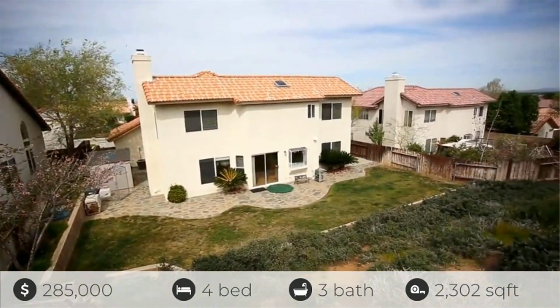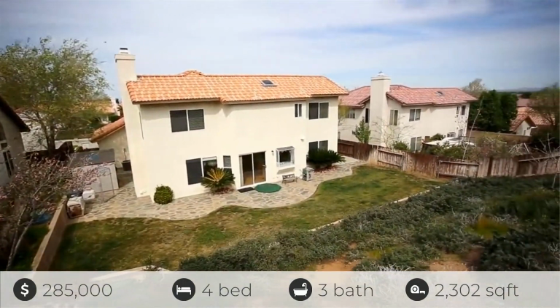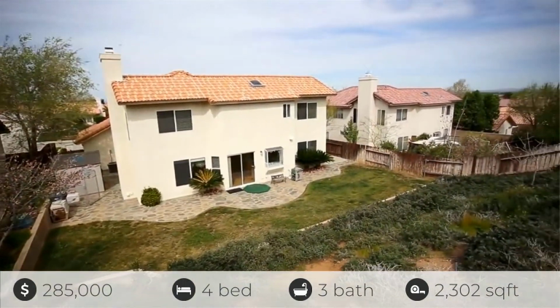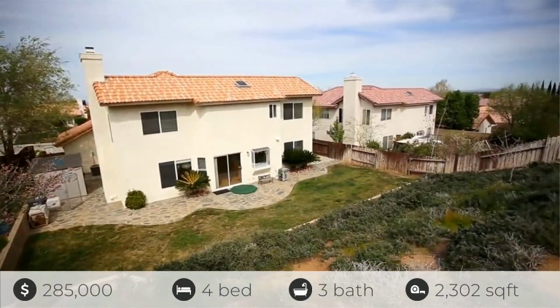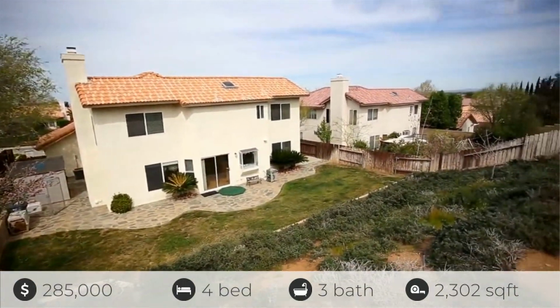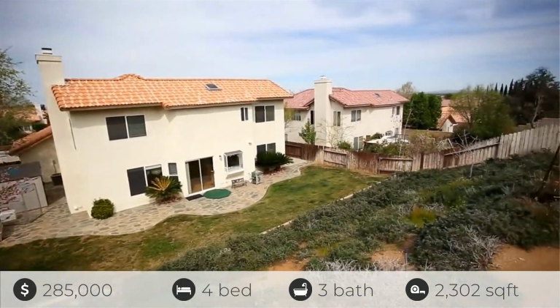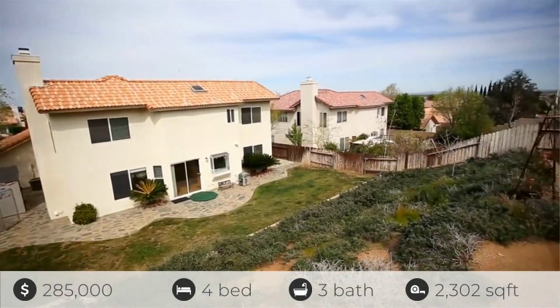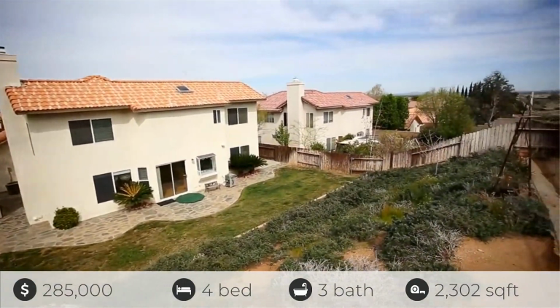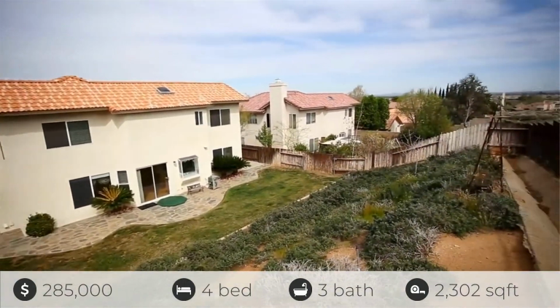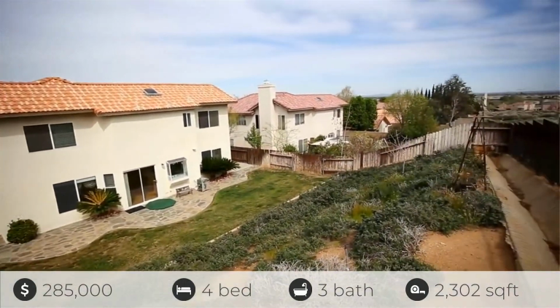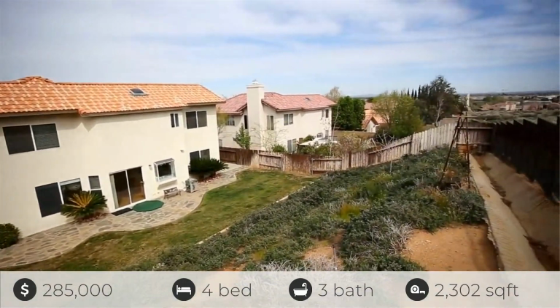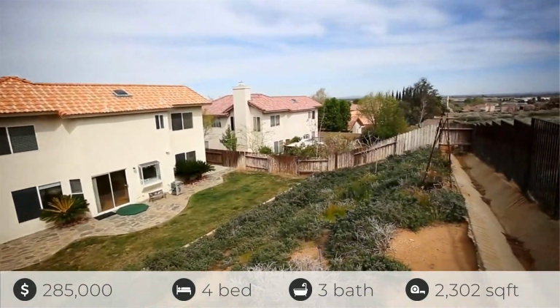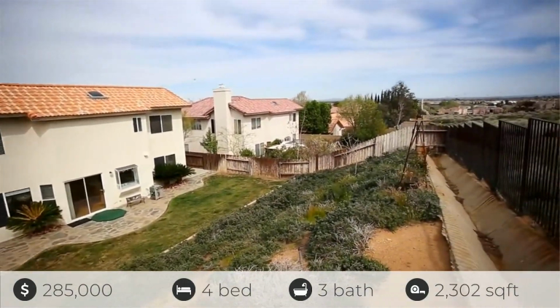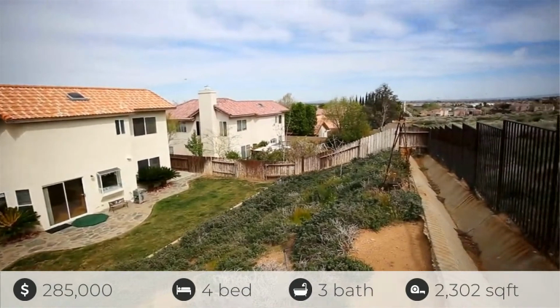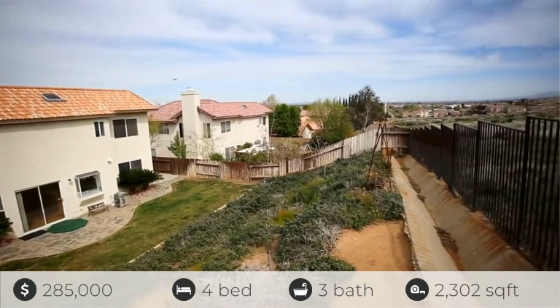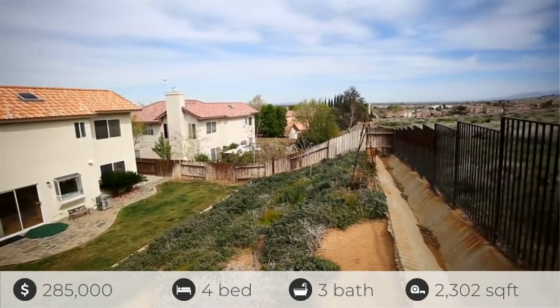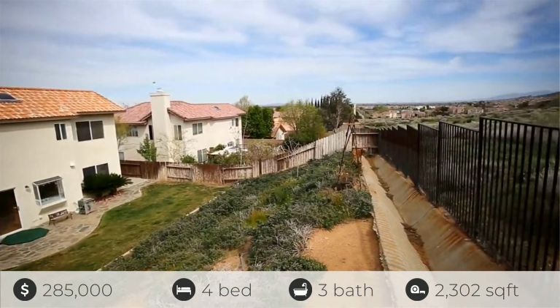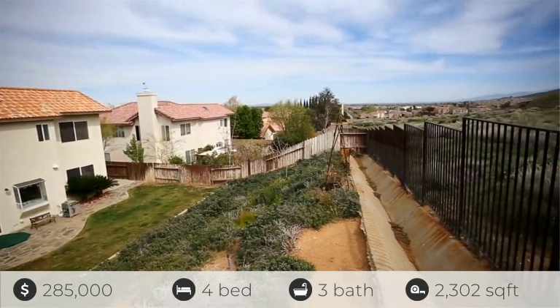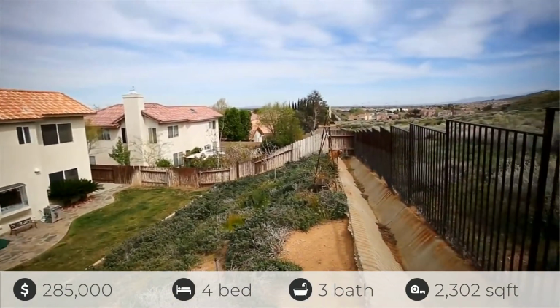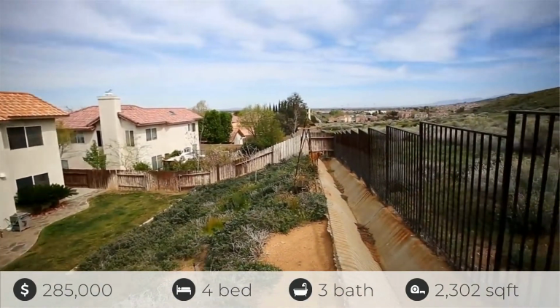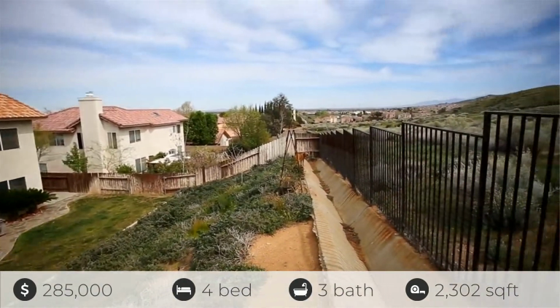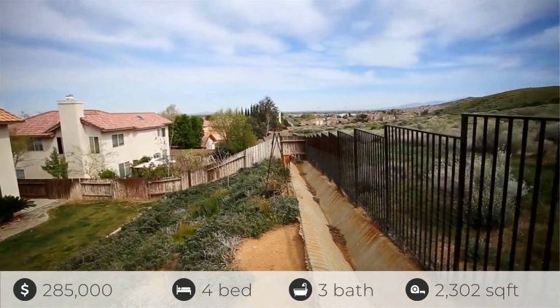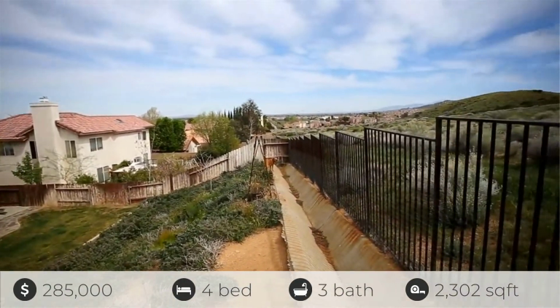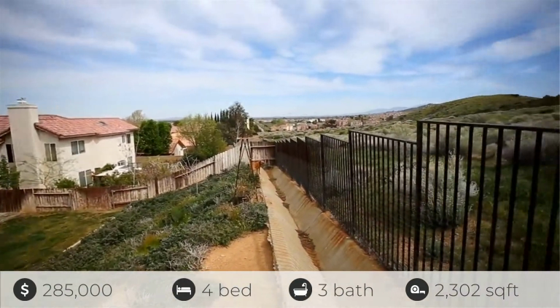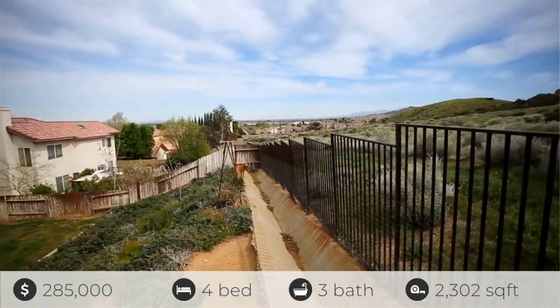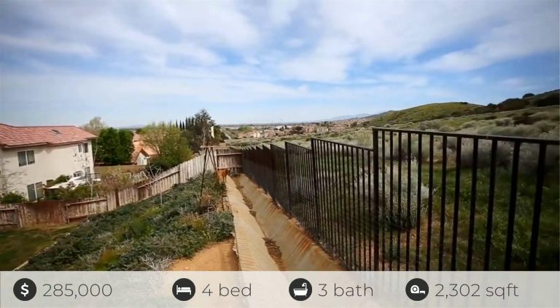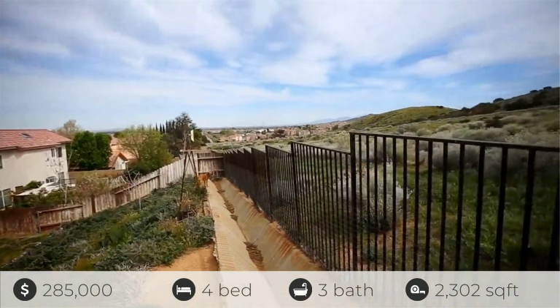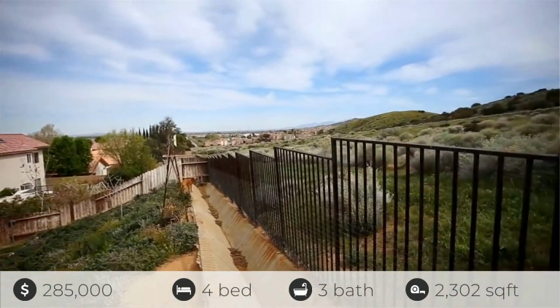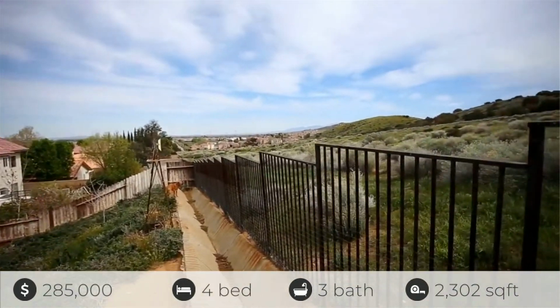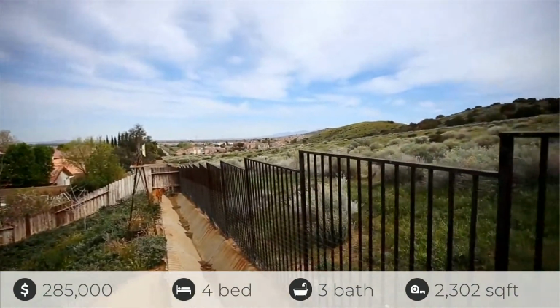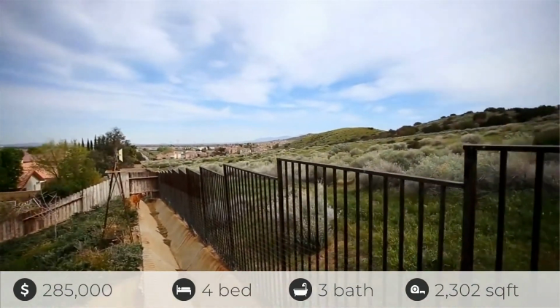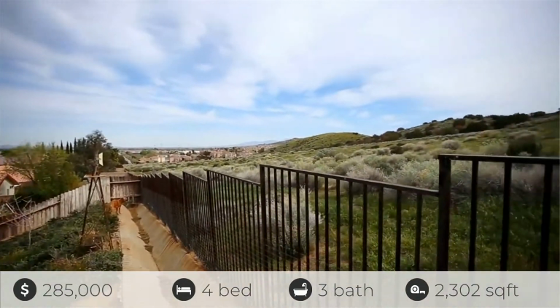This home has easy access to hiking and walking trails, and is close to the mall, freeways, shopping and dining.